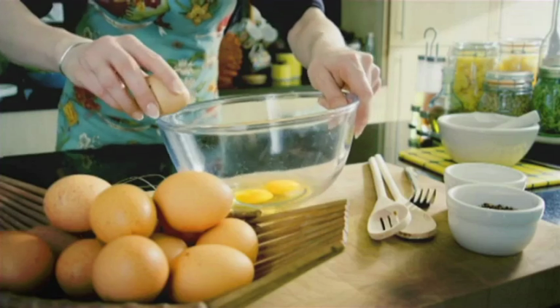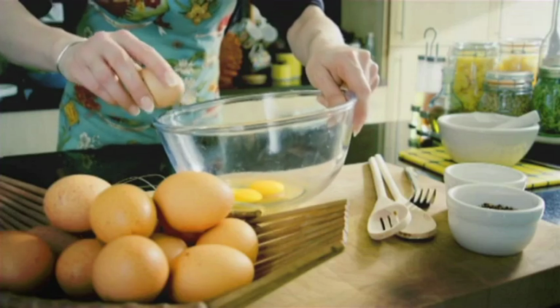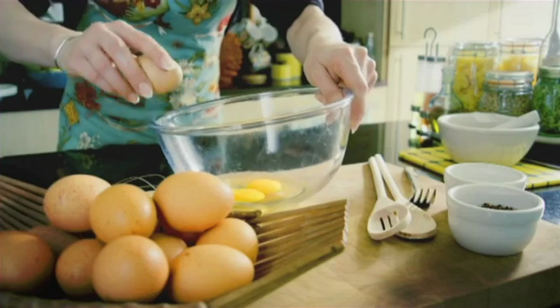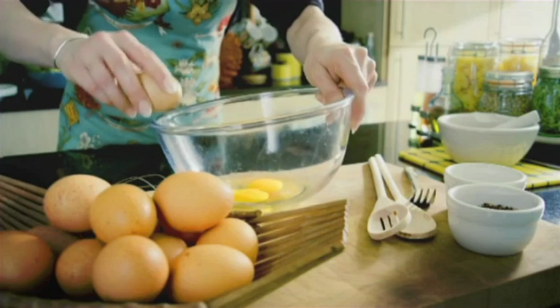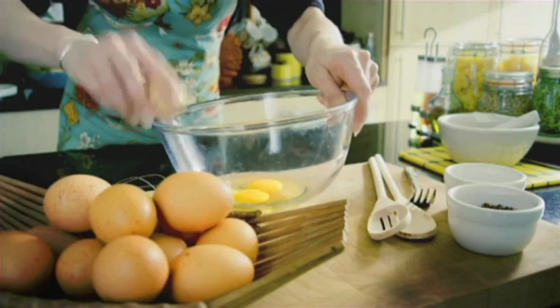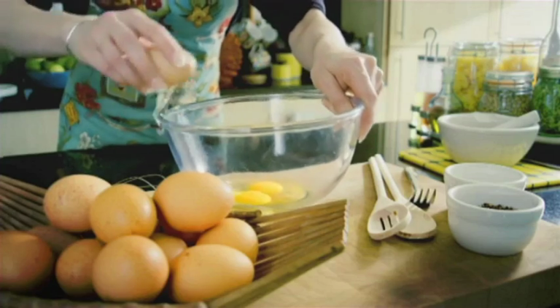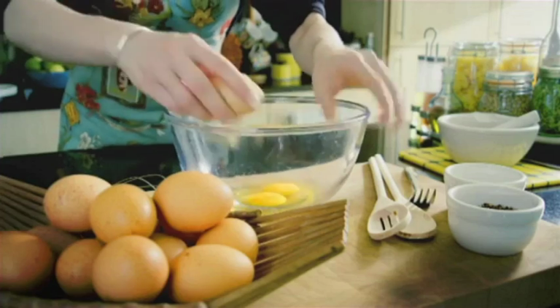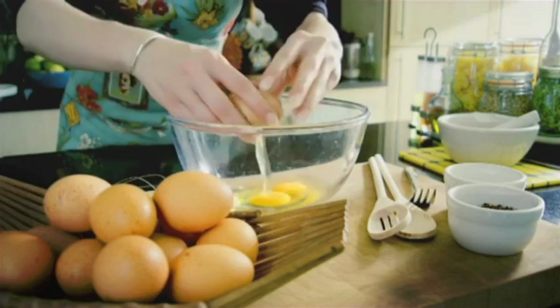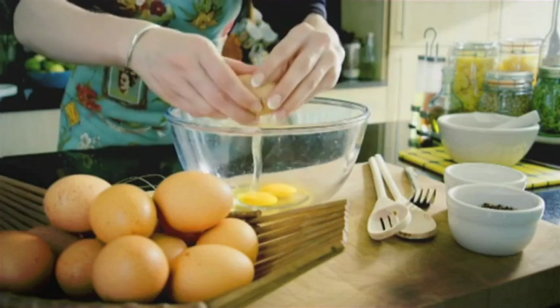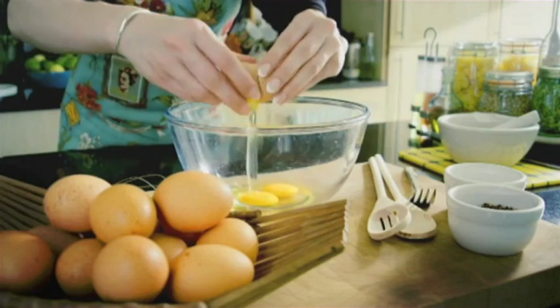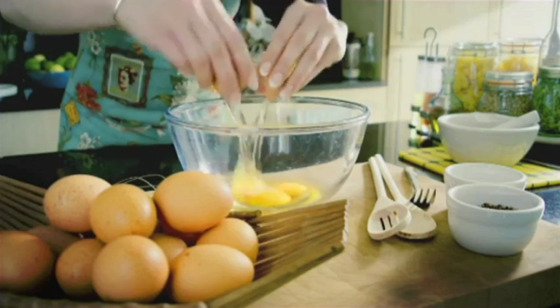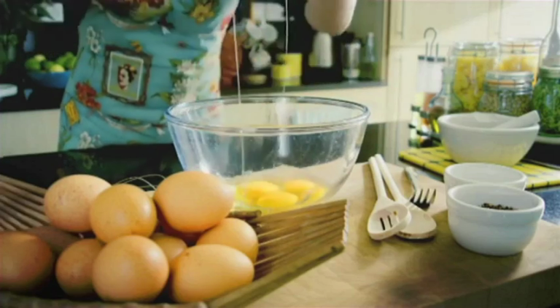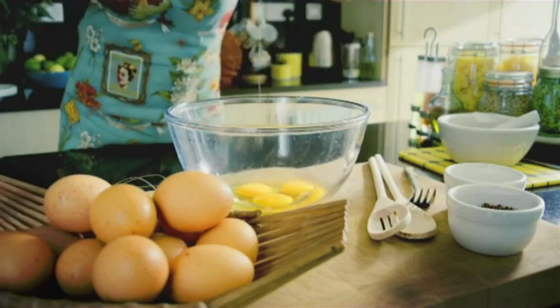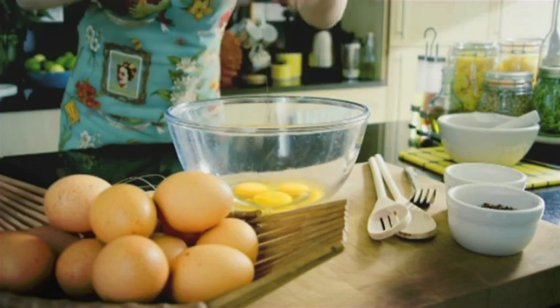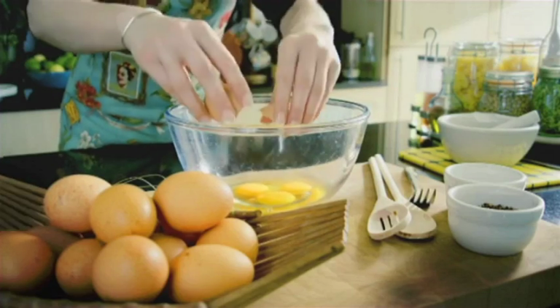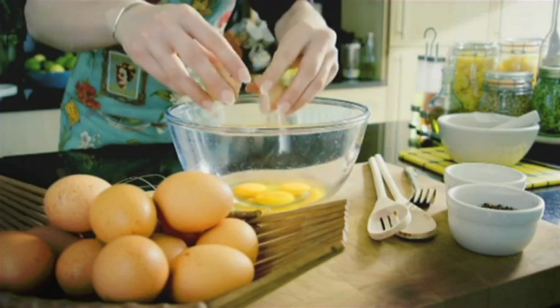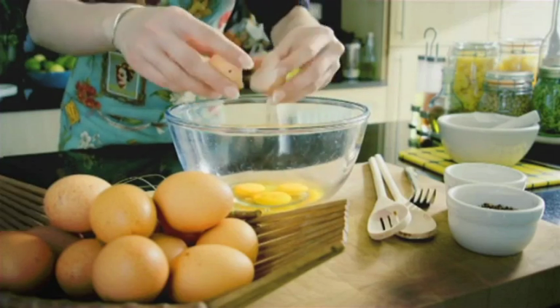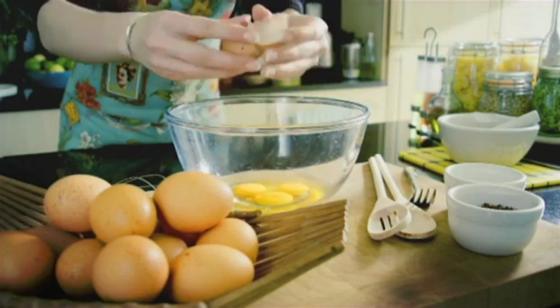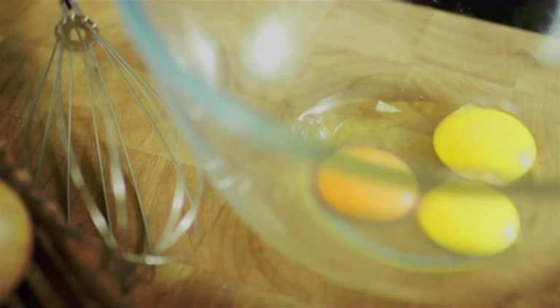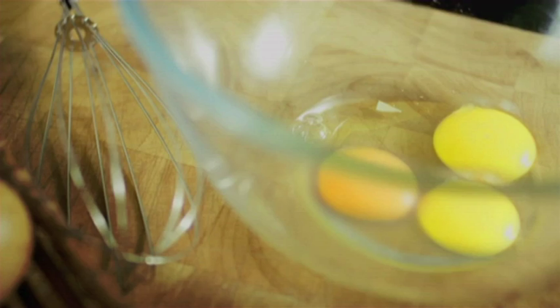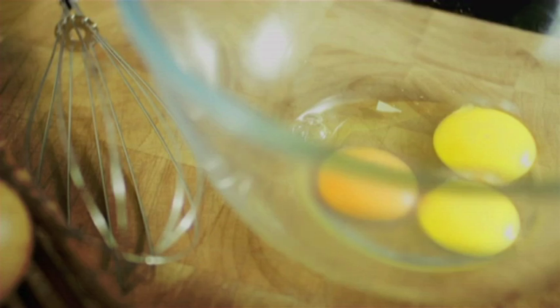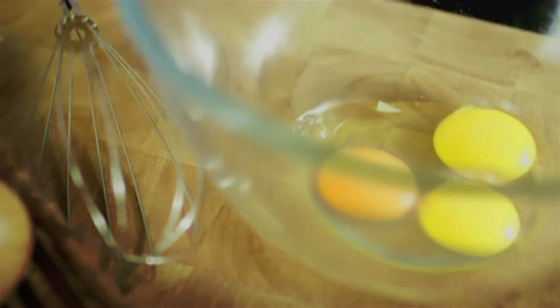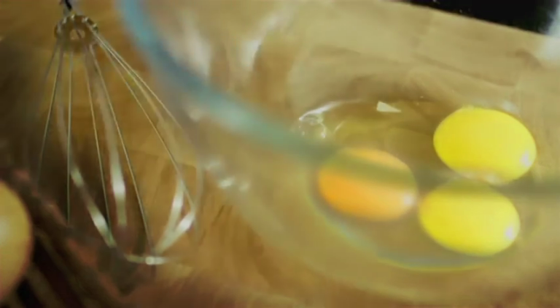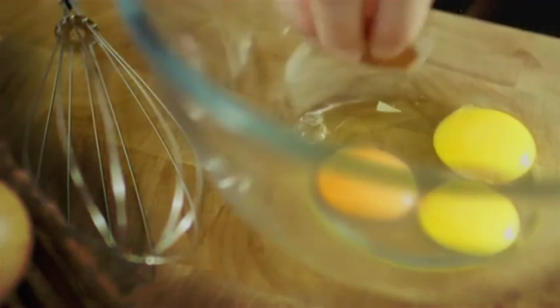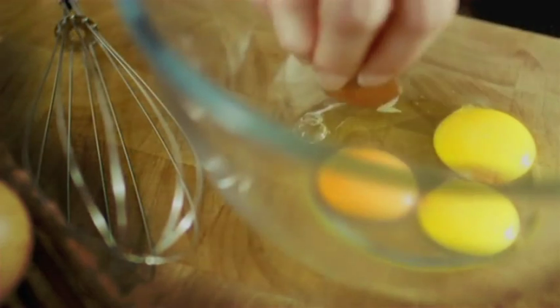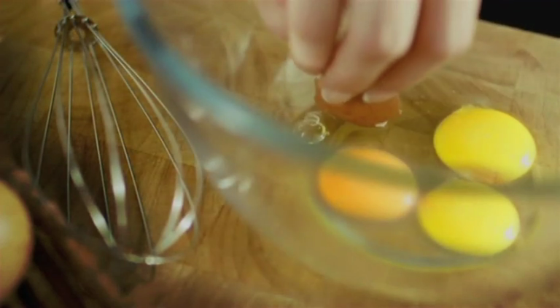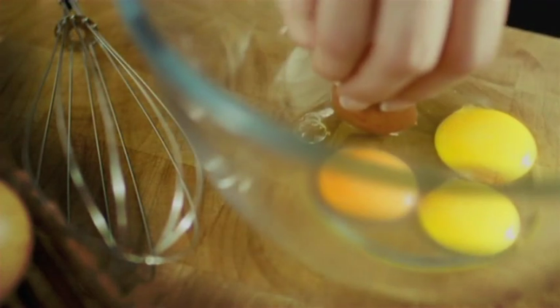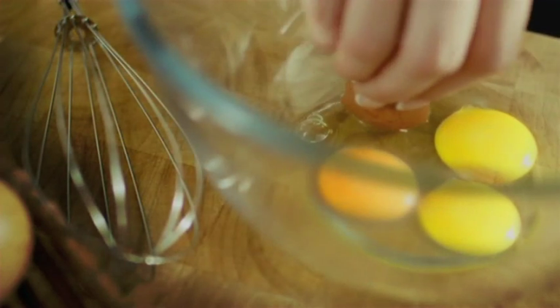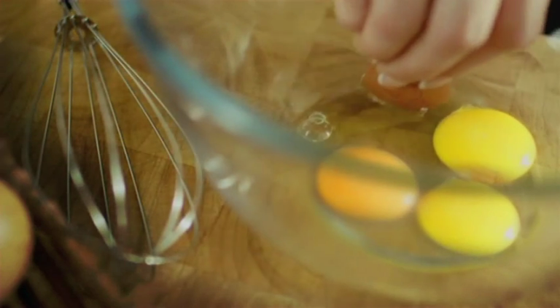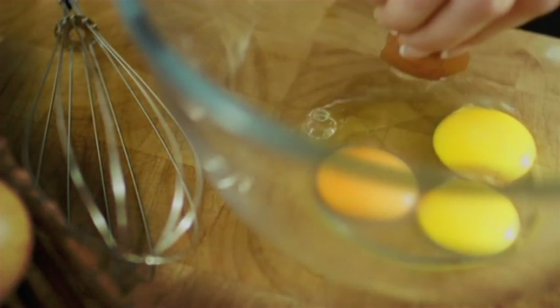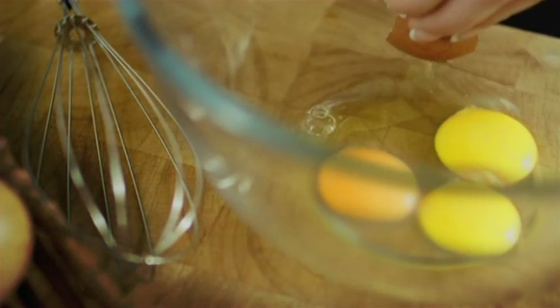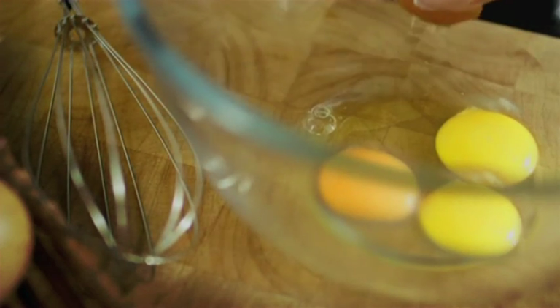Okey-doke. Try using another piece of shell to easily fish out that pesky bit of shell.